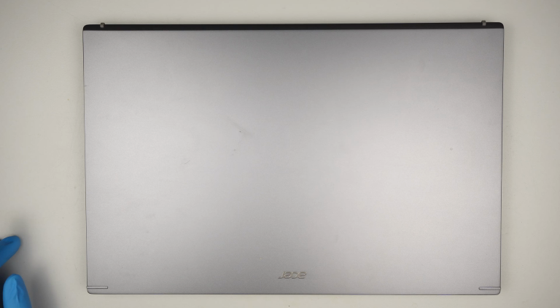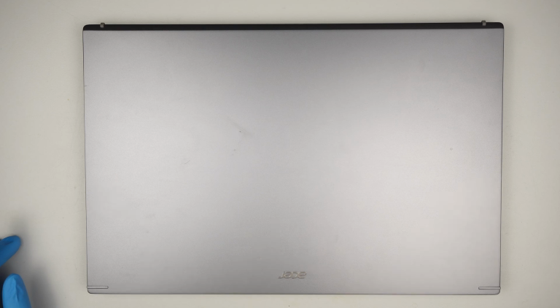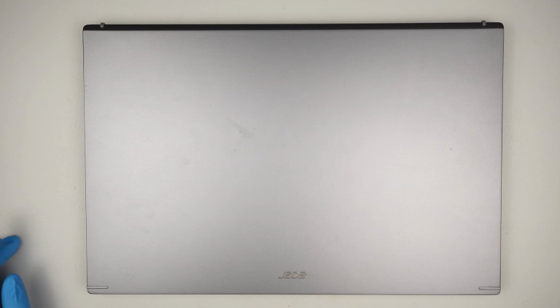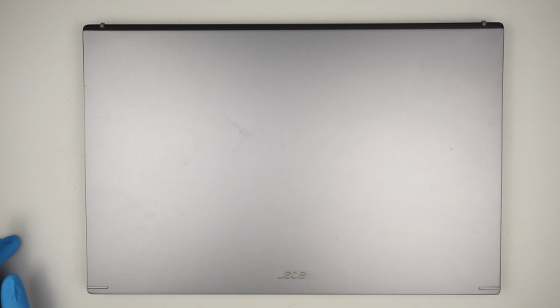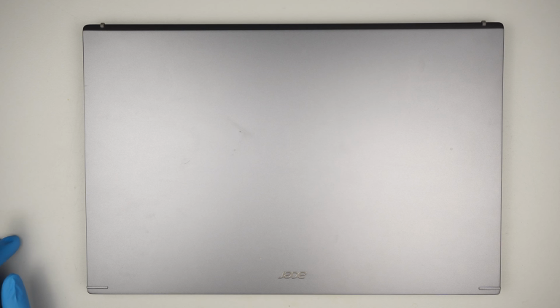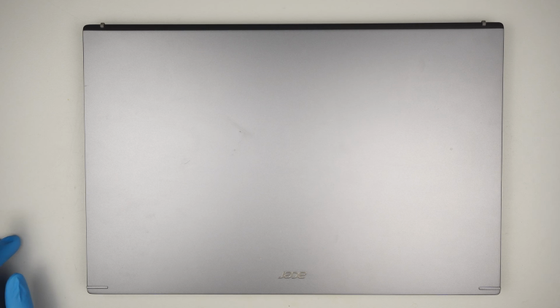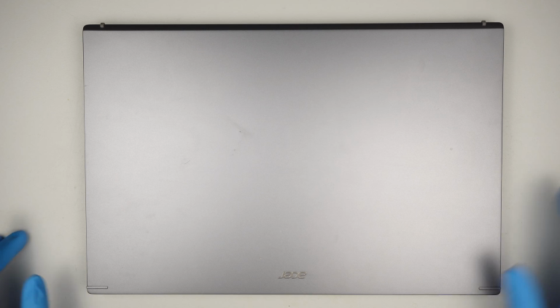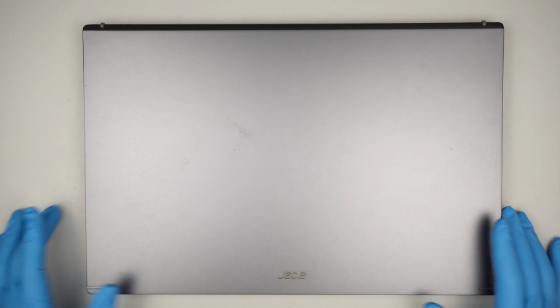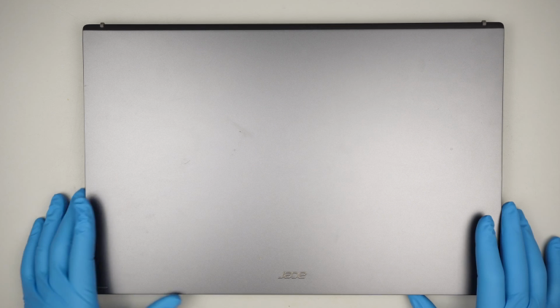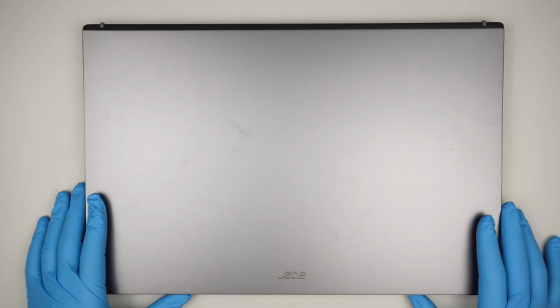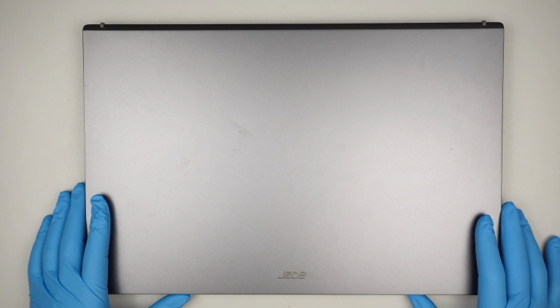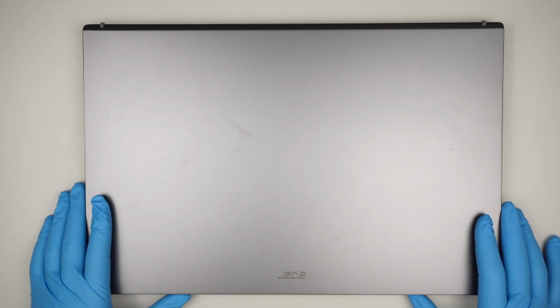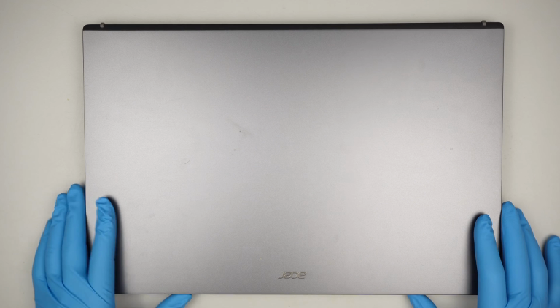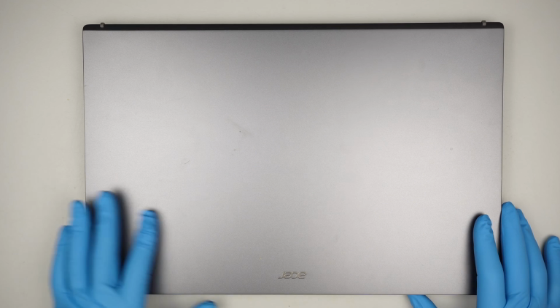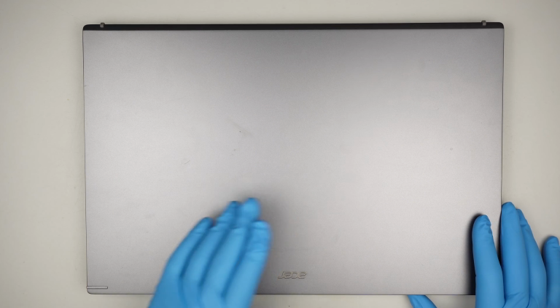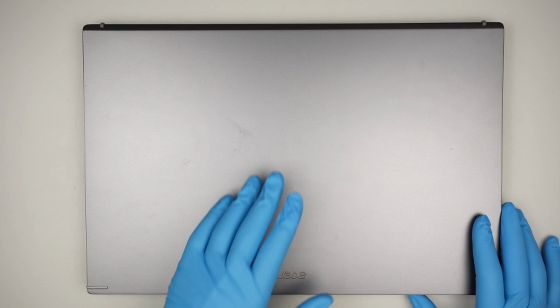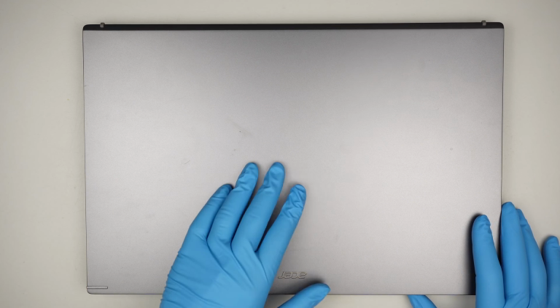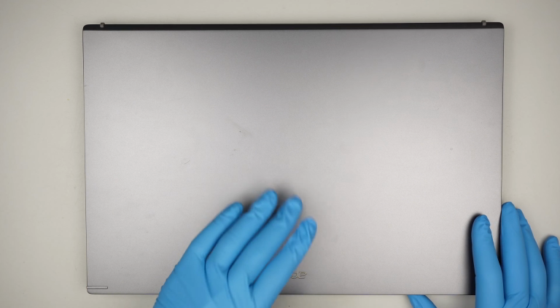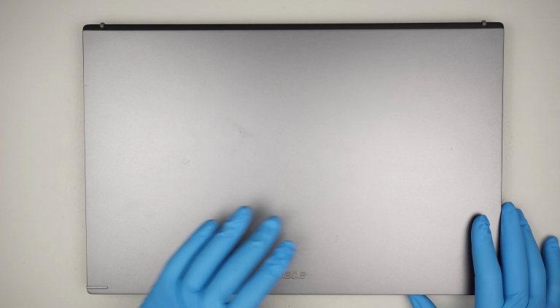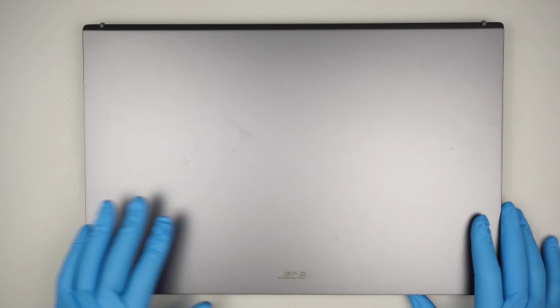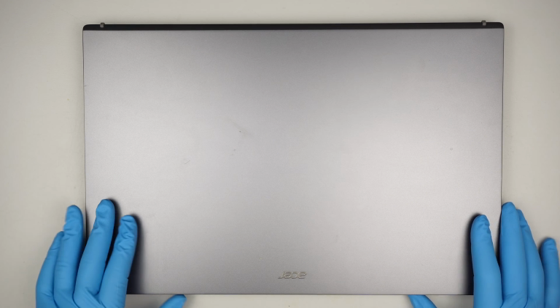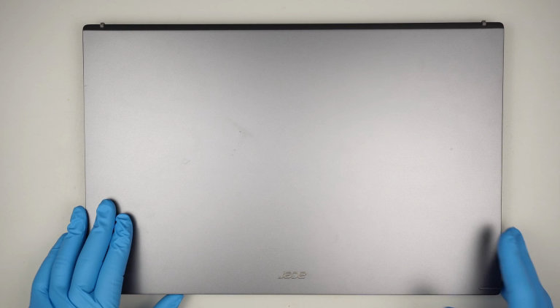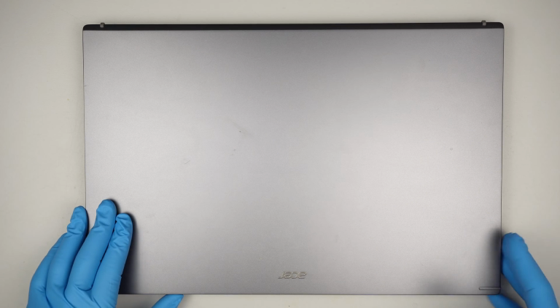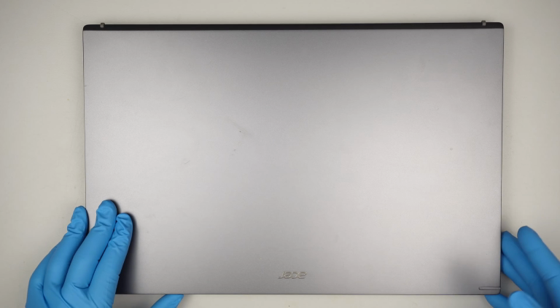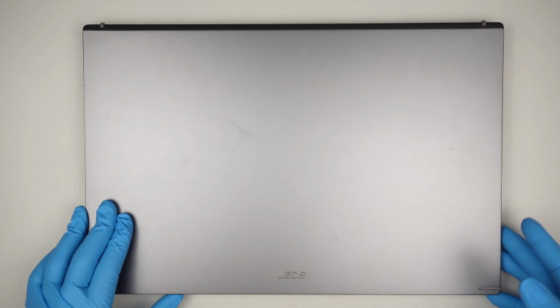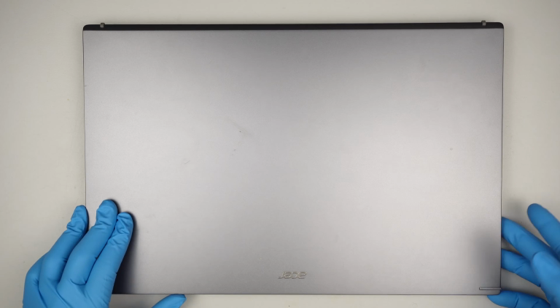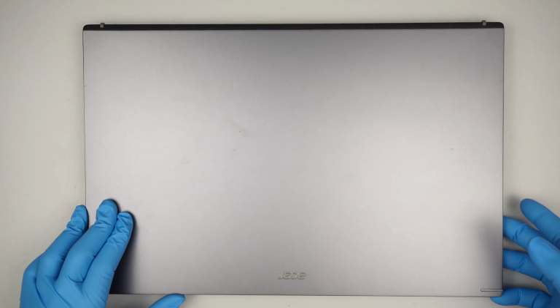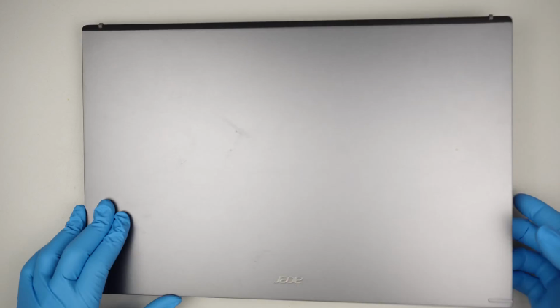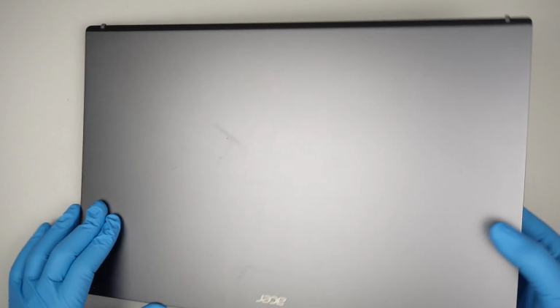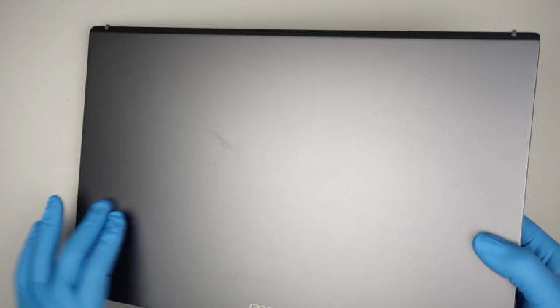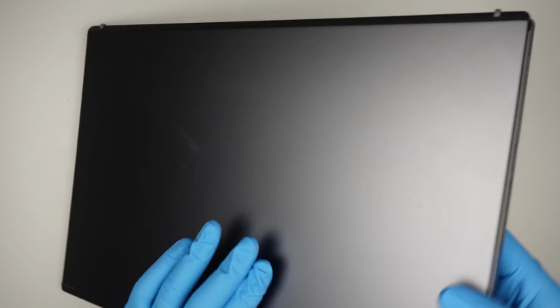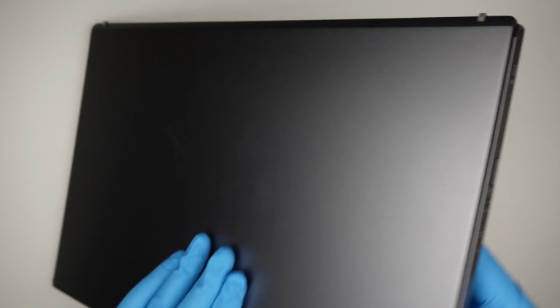Hi, welcome, Simon here. Hope you're doing well. In this video, I'll be doing a teardown on an Acer laptop.